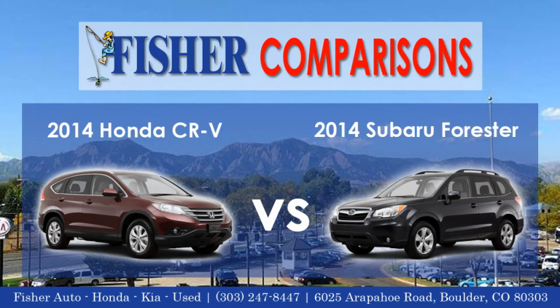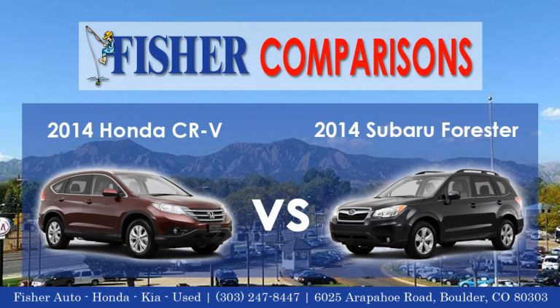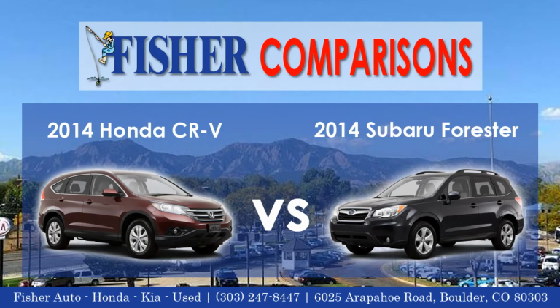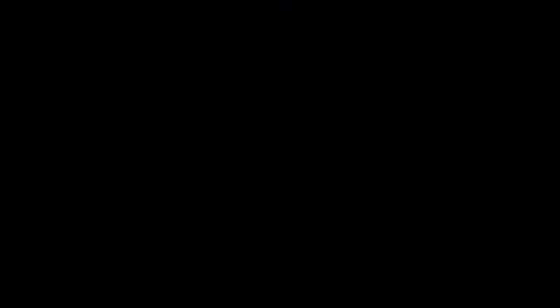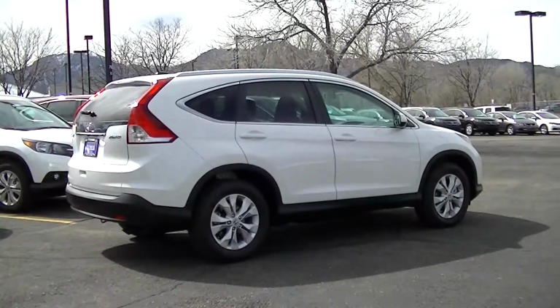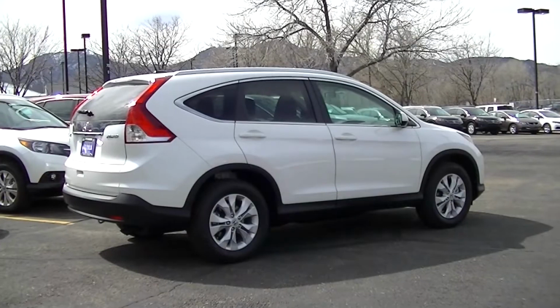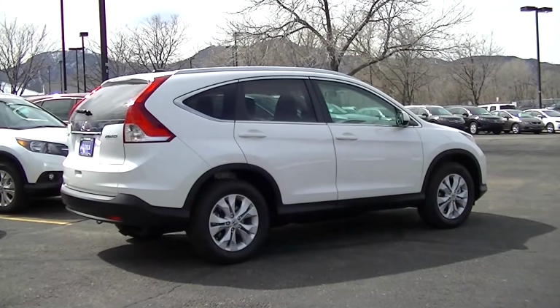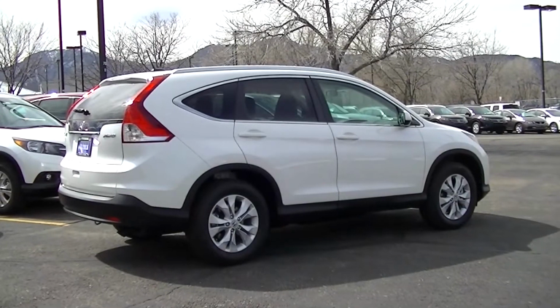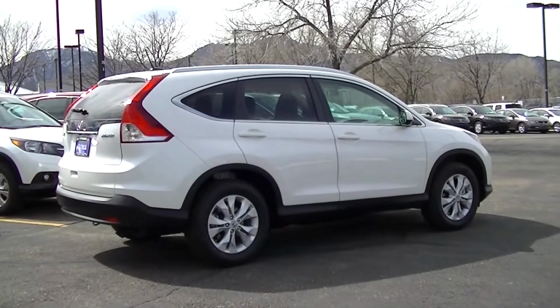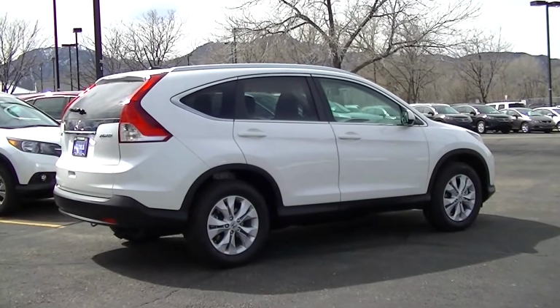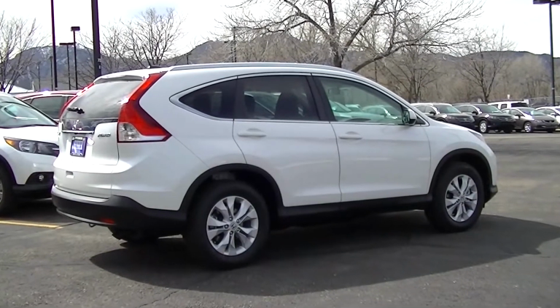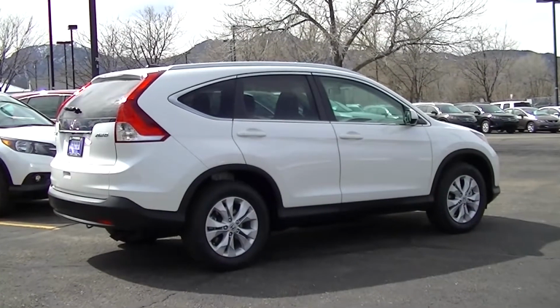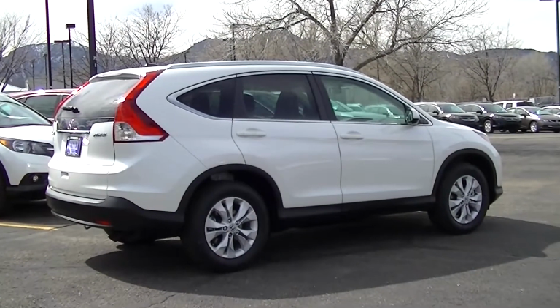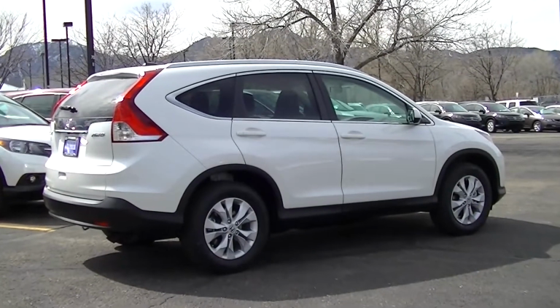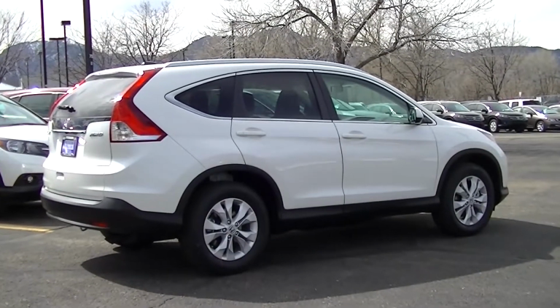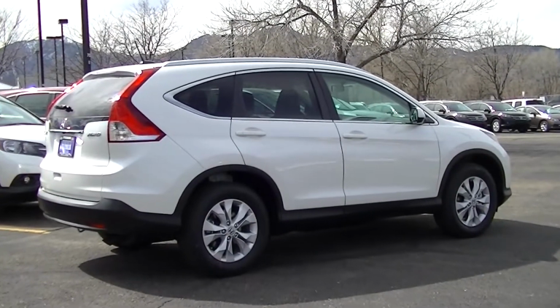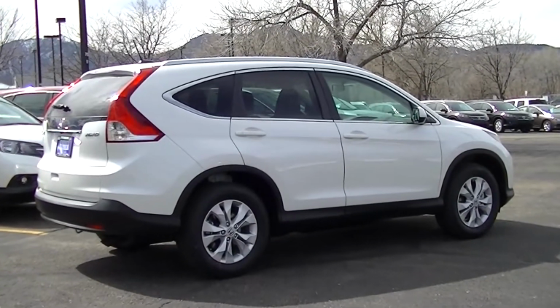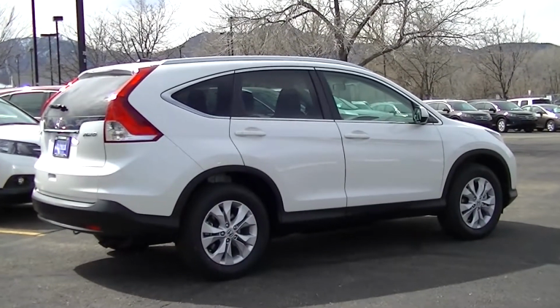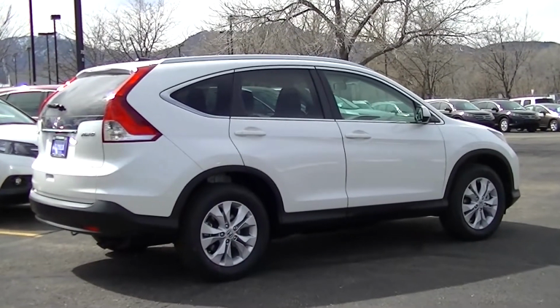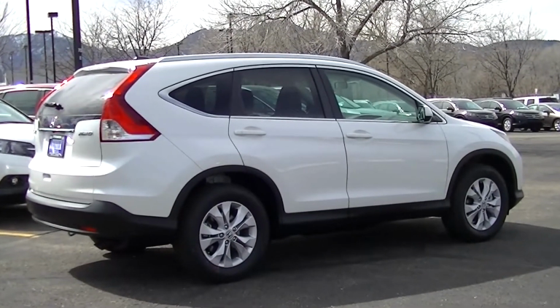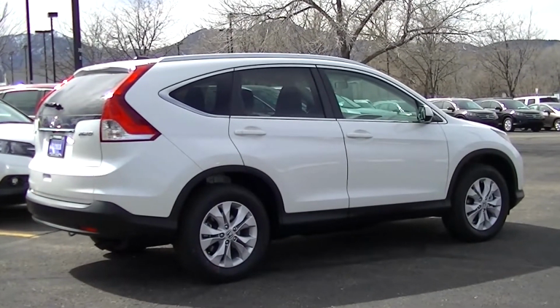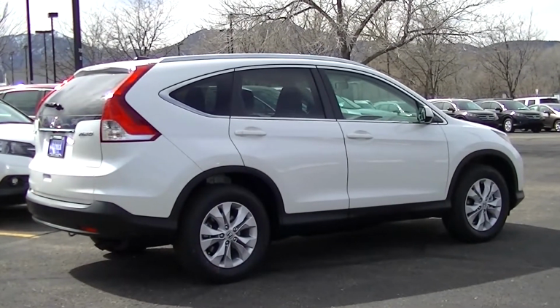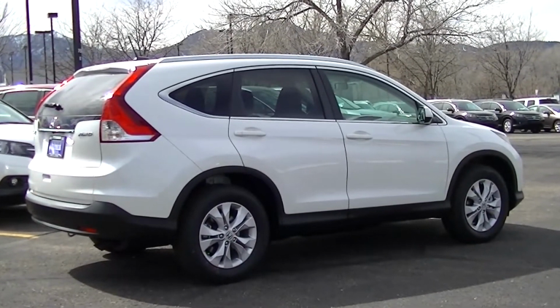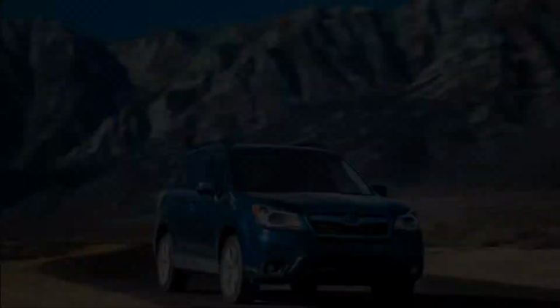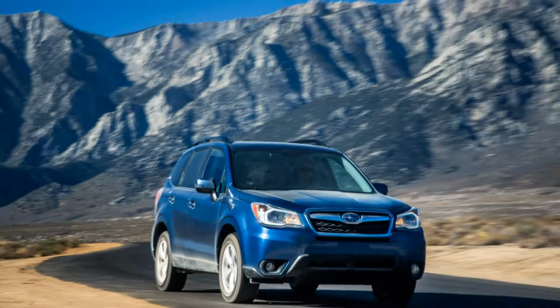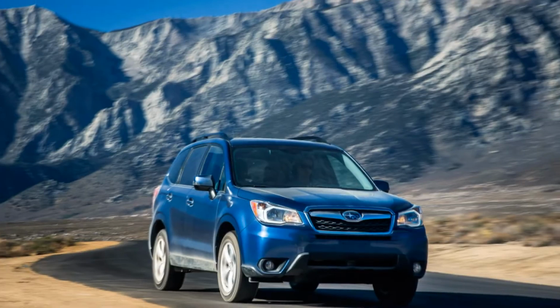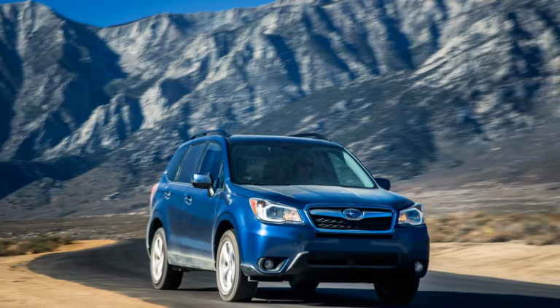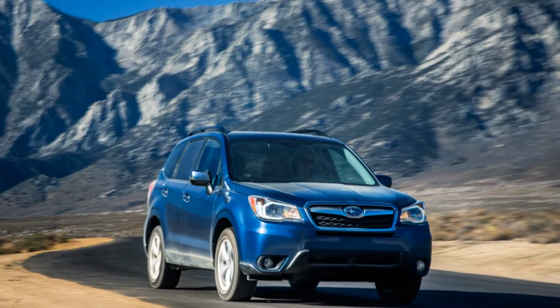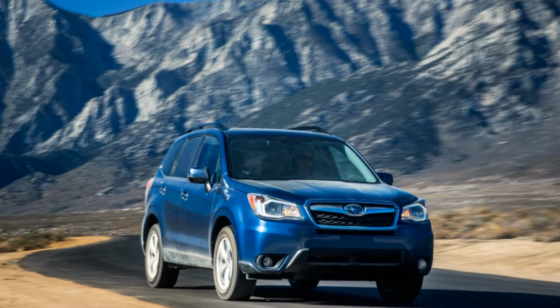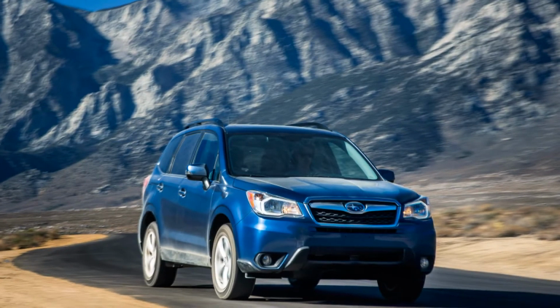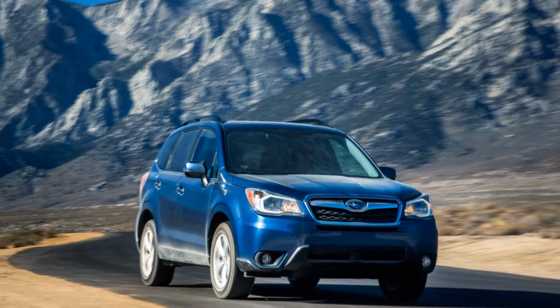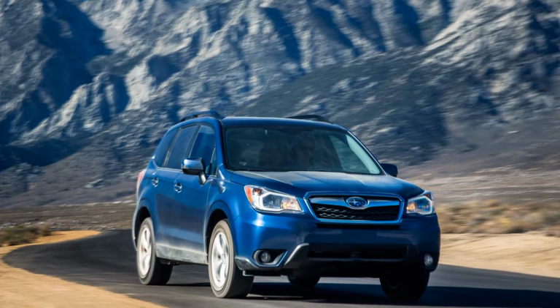Today we will be comparing the 2014 Honda CR-V against the 2014 Subaru Forester.